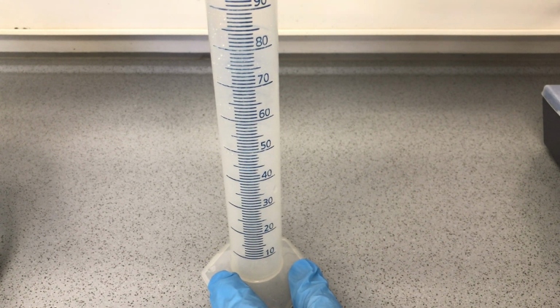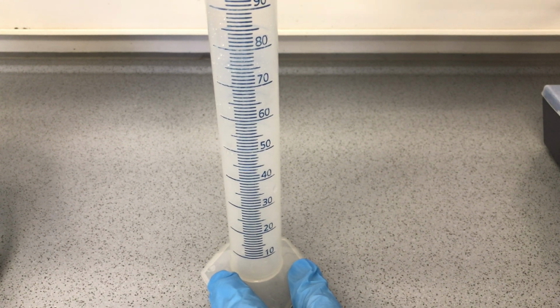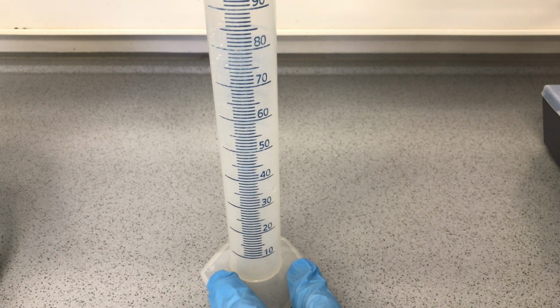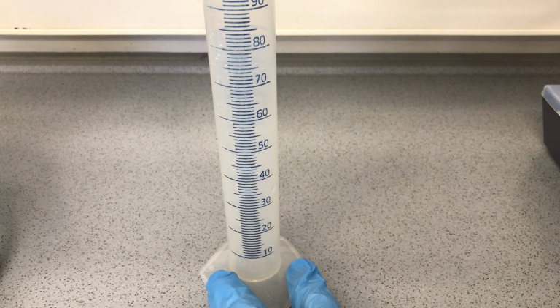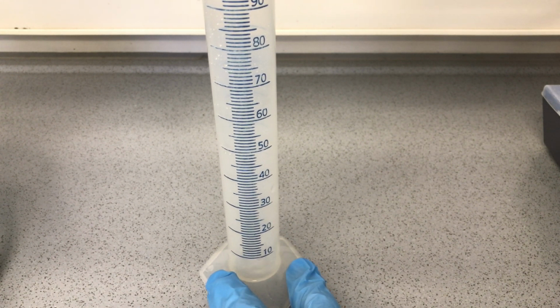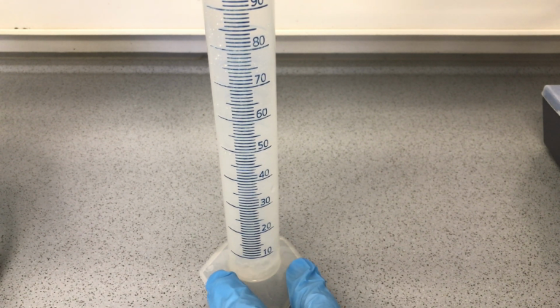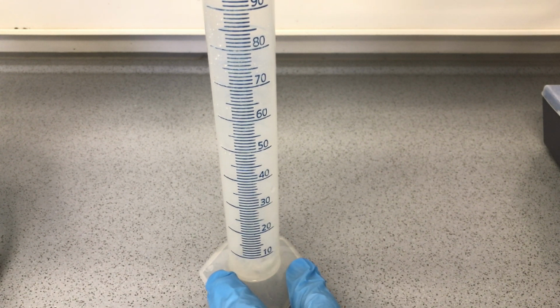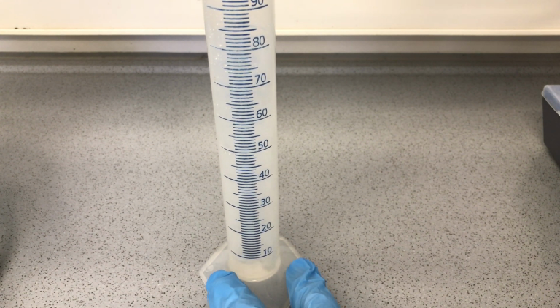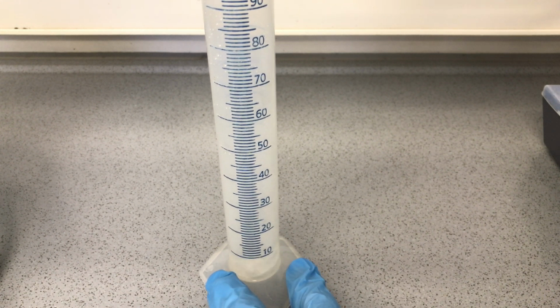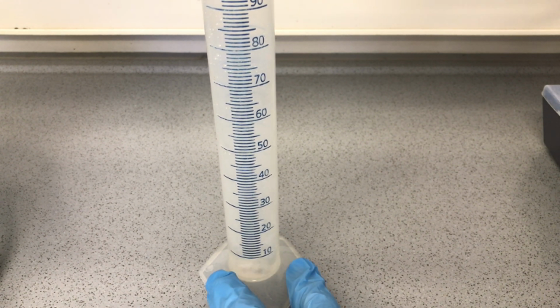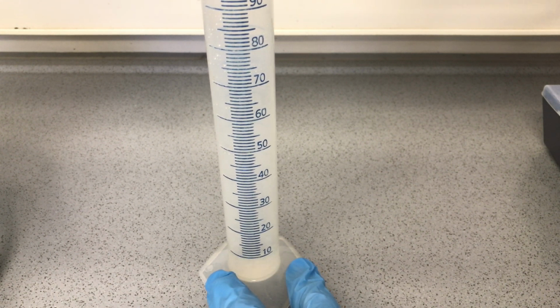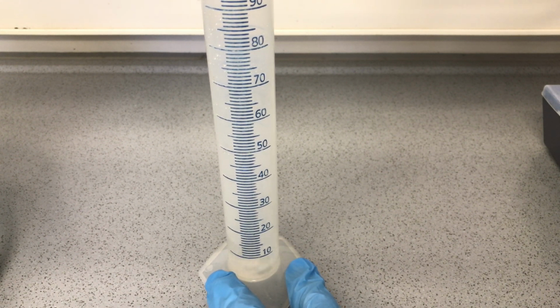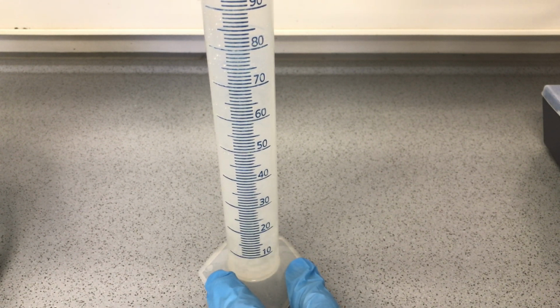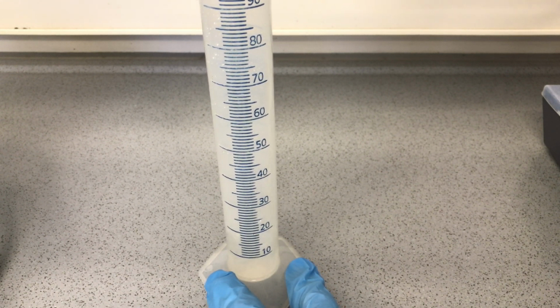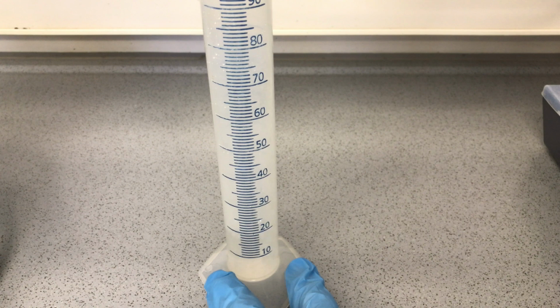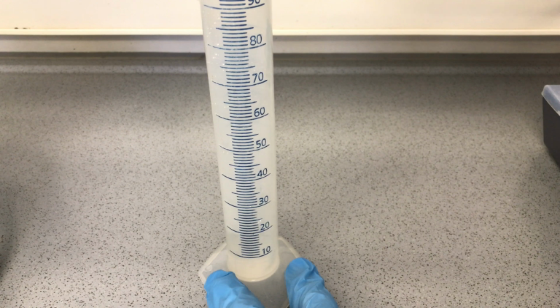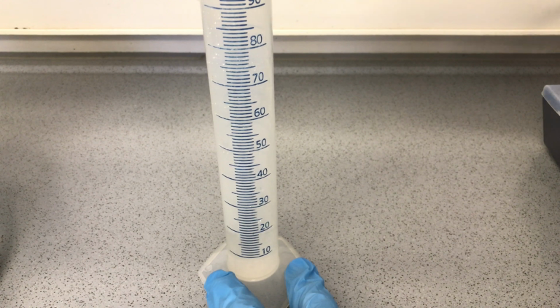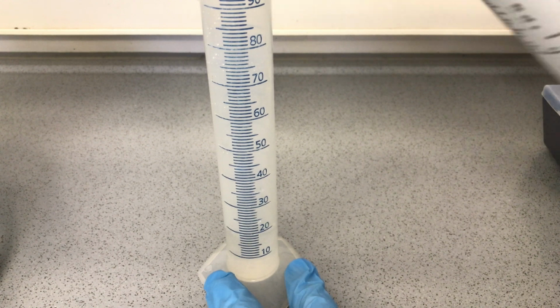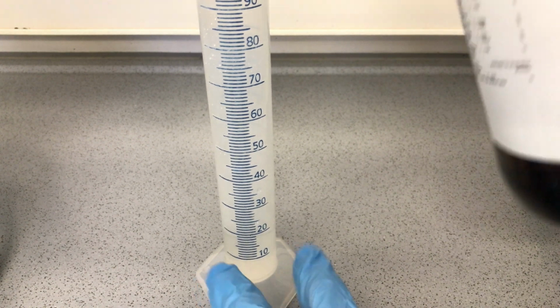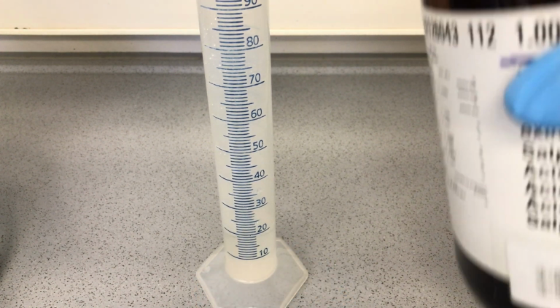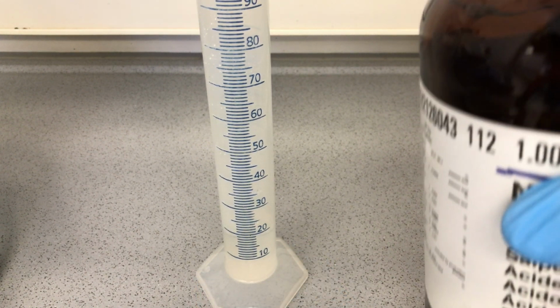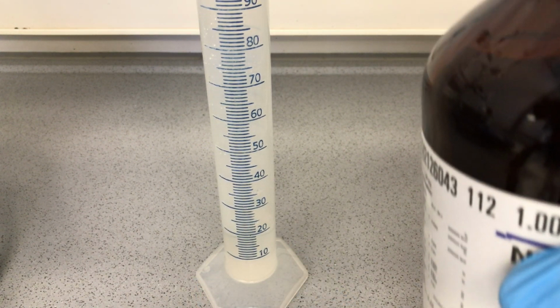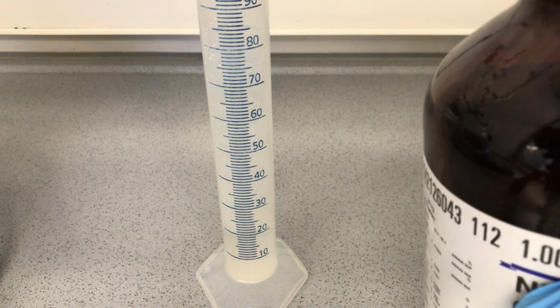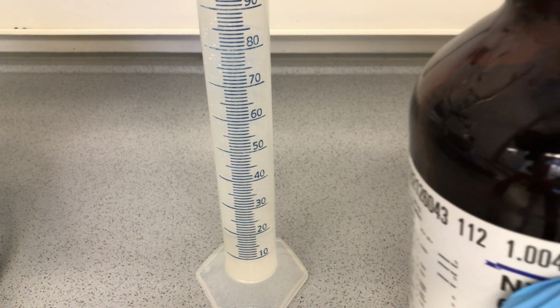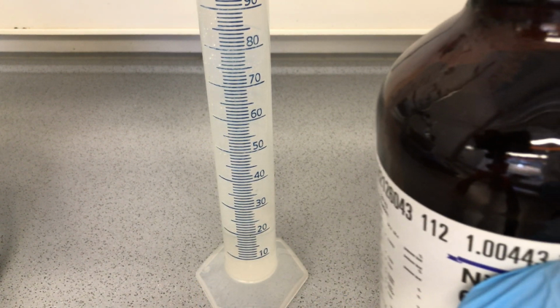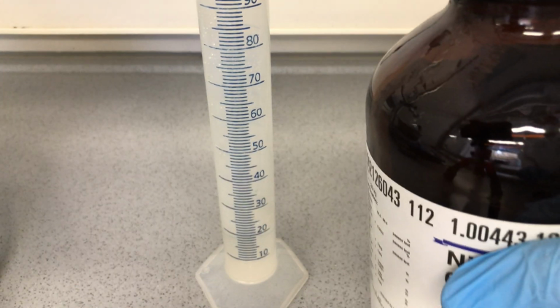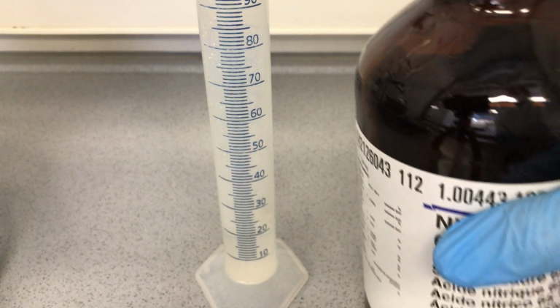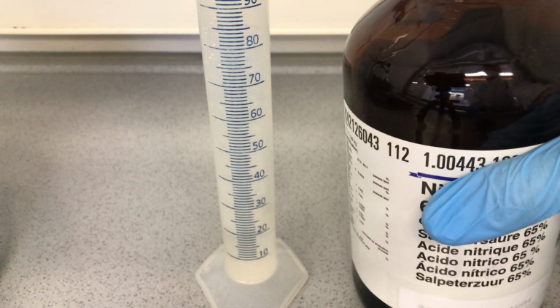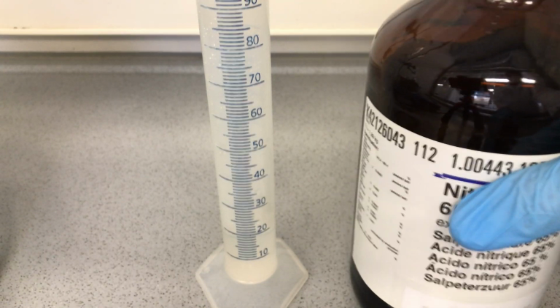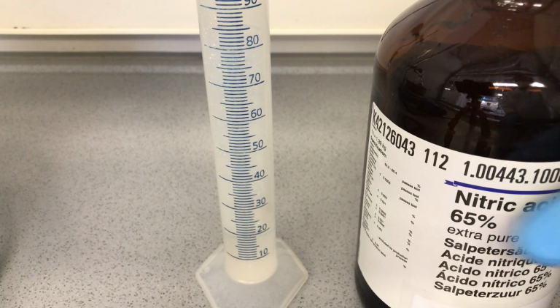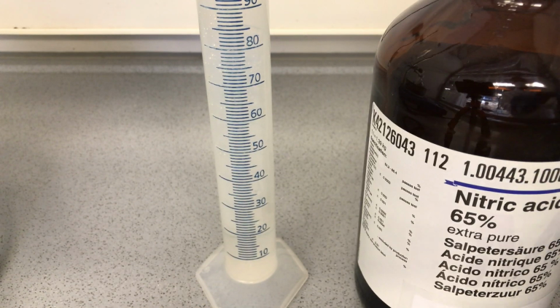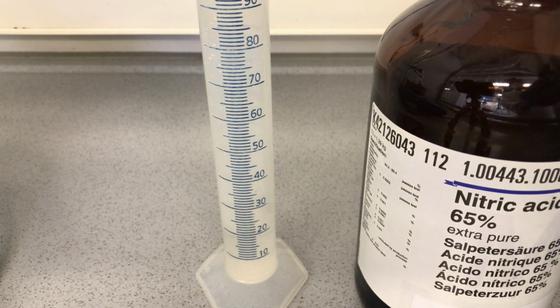We began by measuring out 14ml of nitric acid. As you can see I added way too much and I poured some of it off later on.